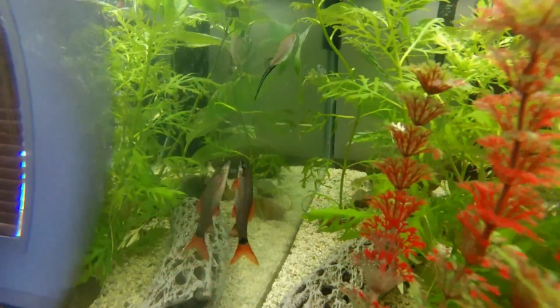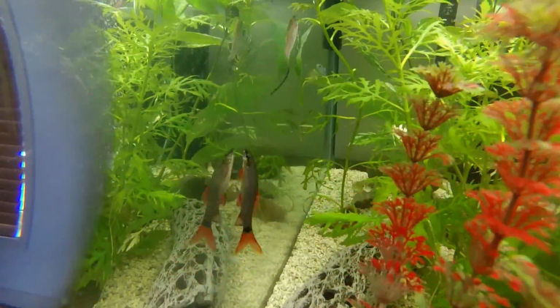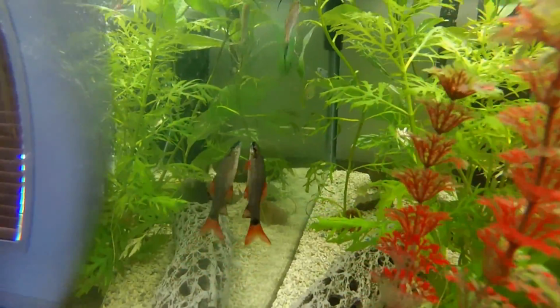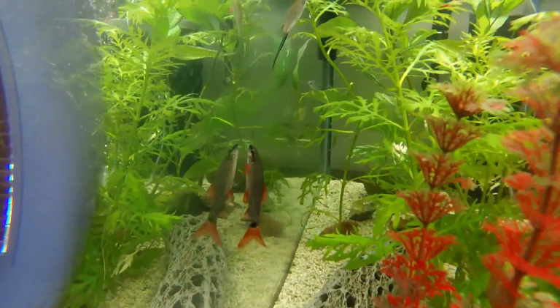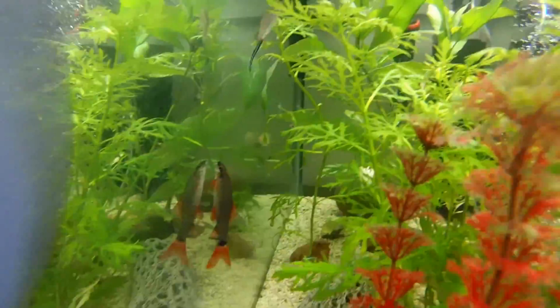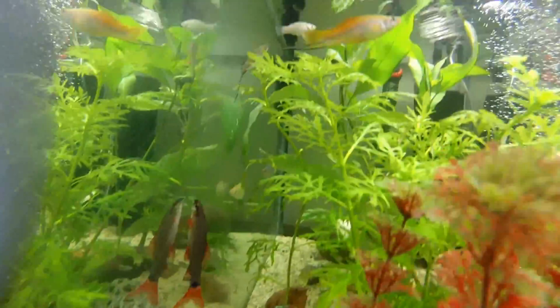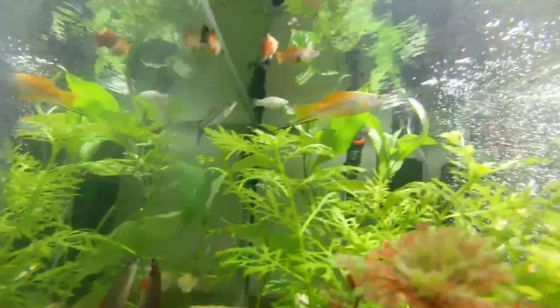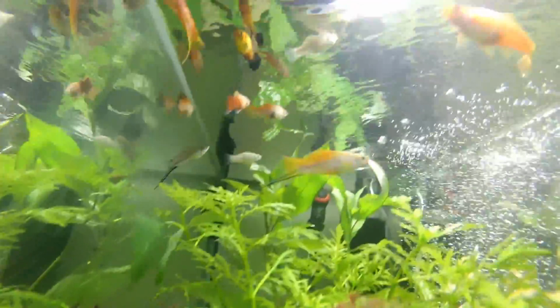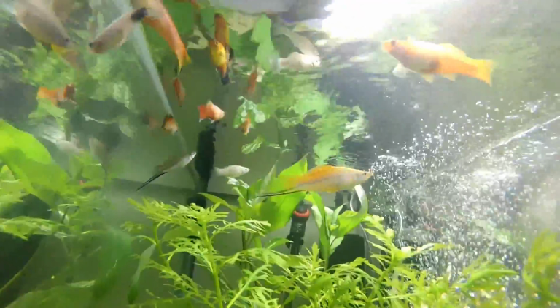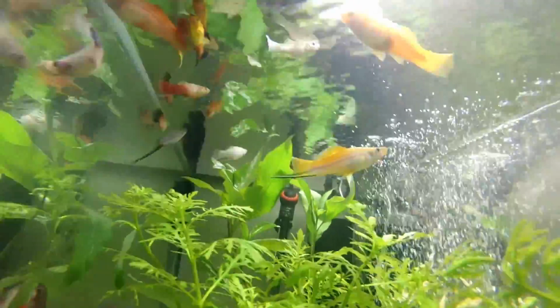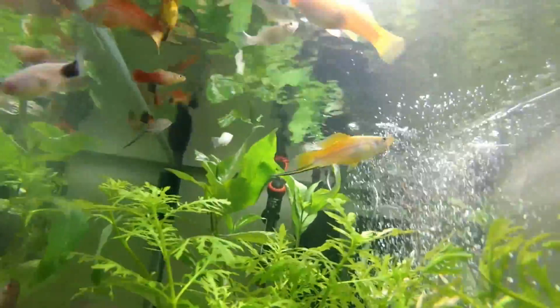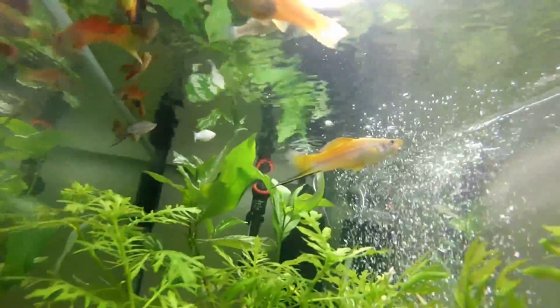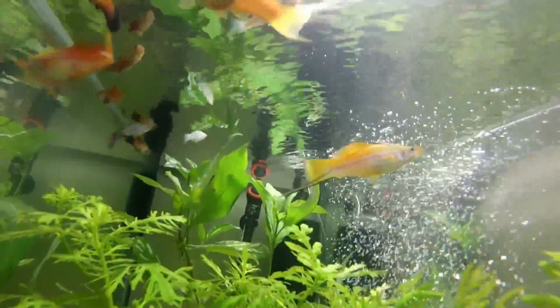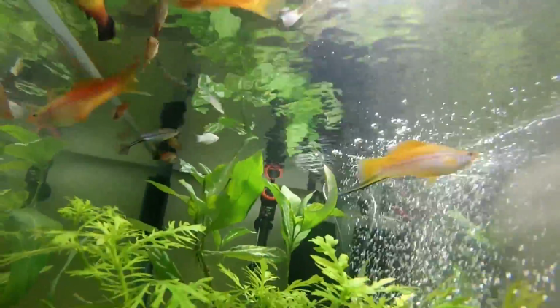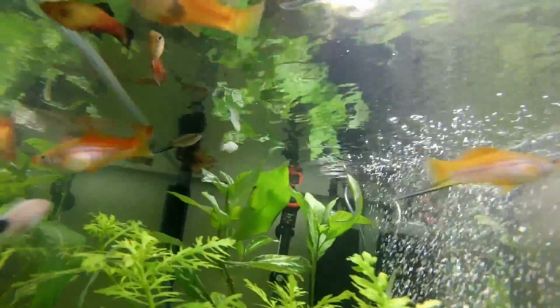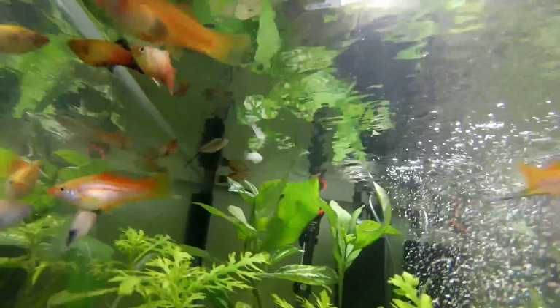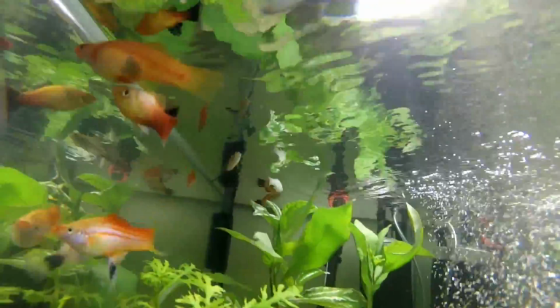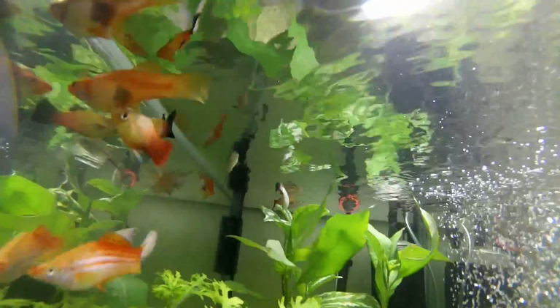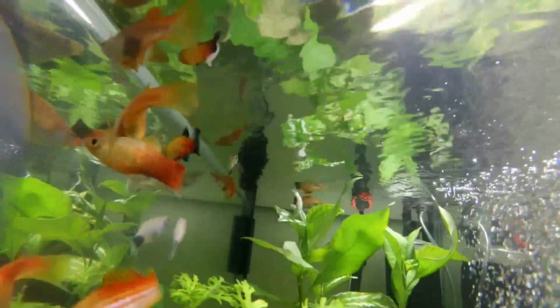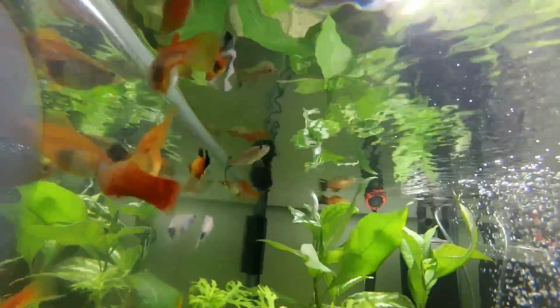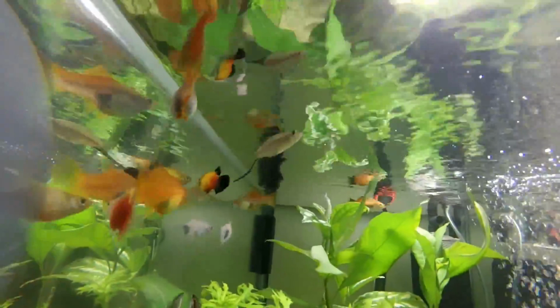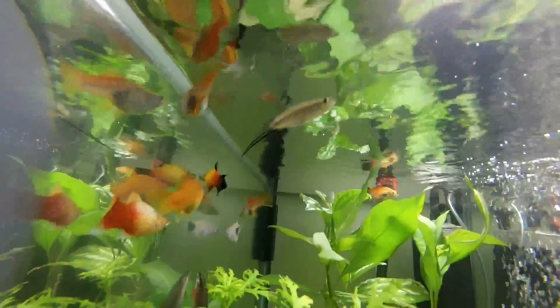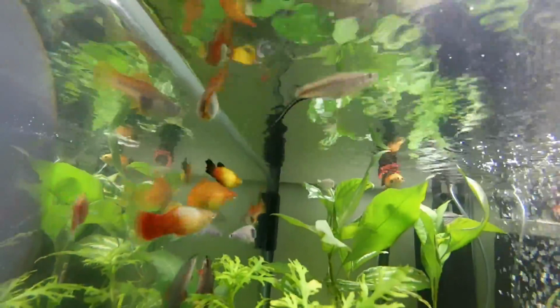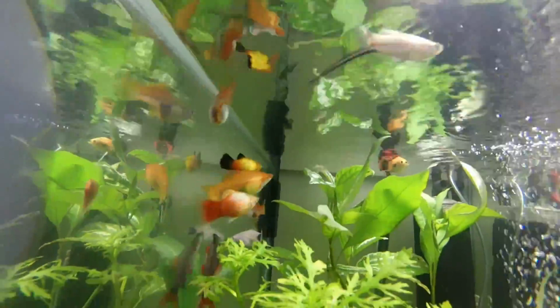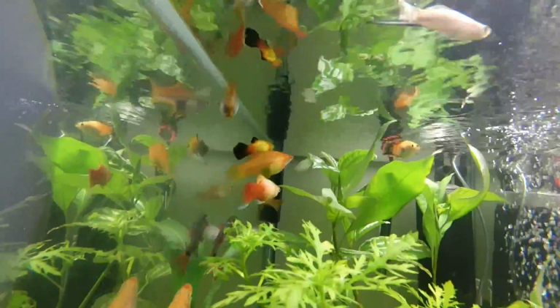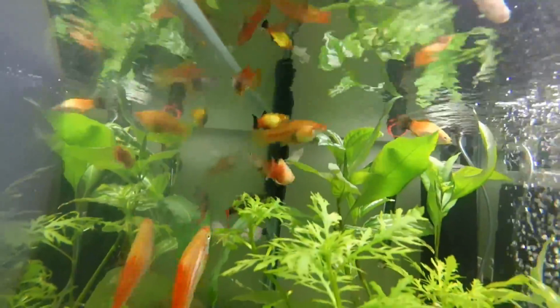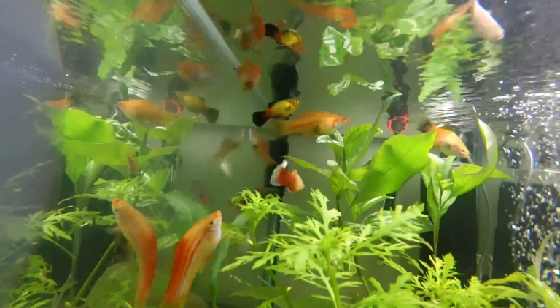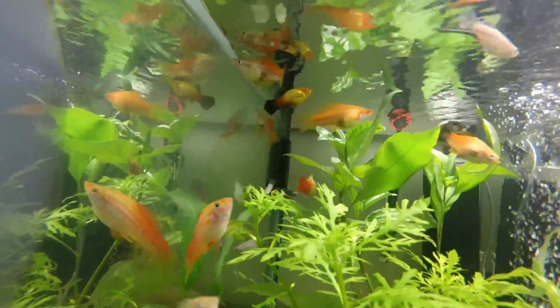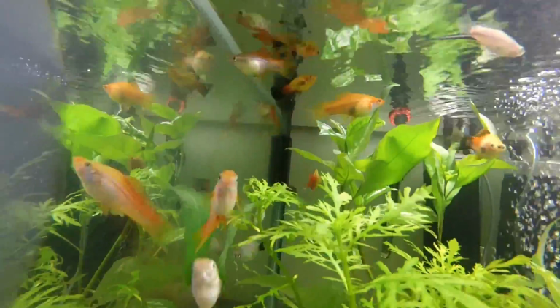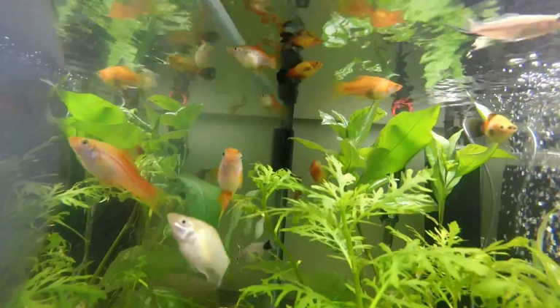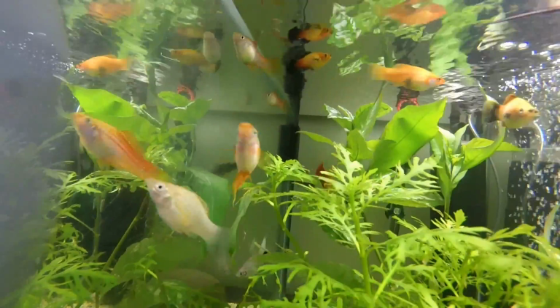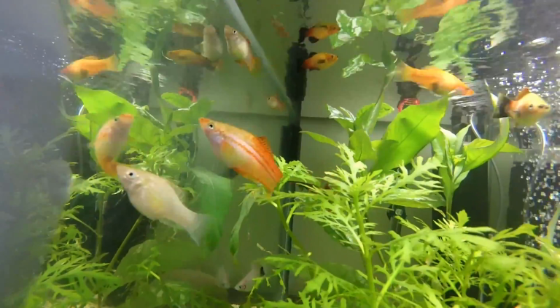That's my fish food that I feed them — just tropical fish food flakes.